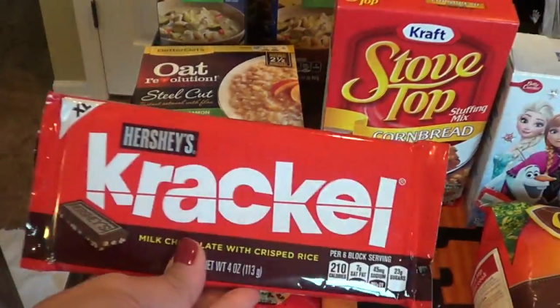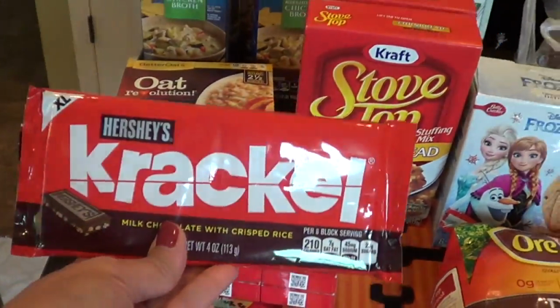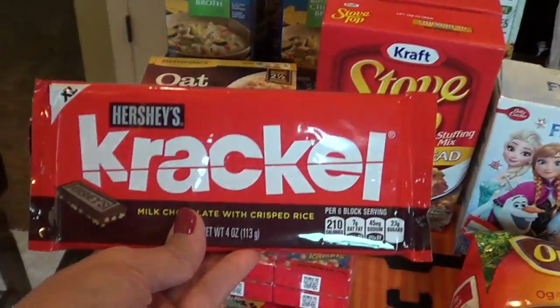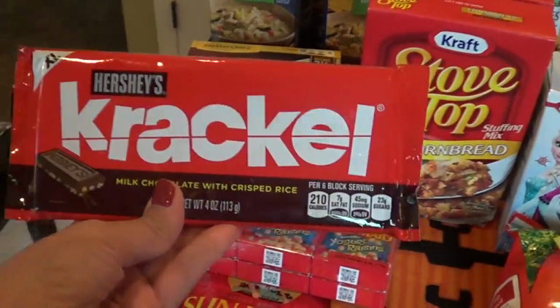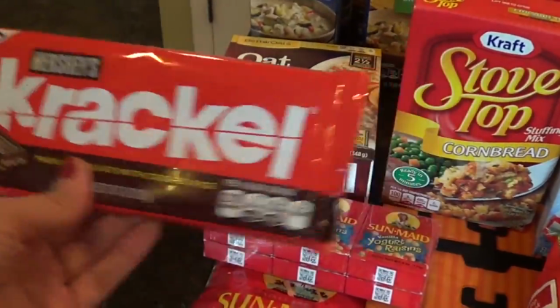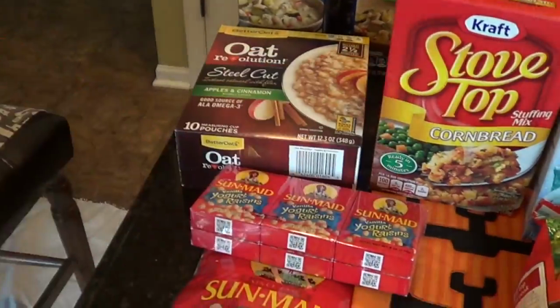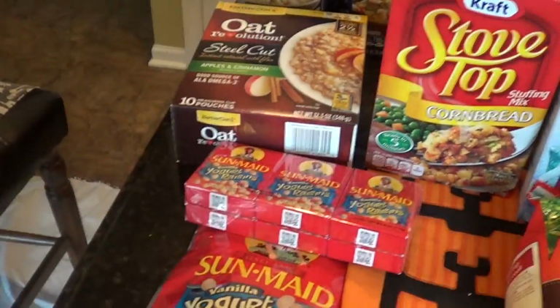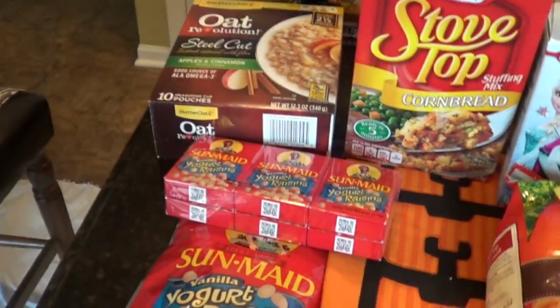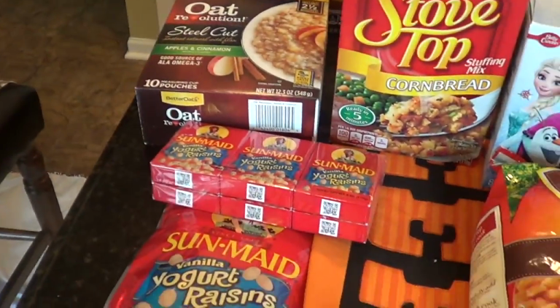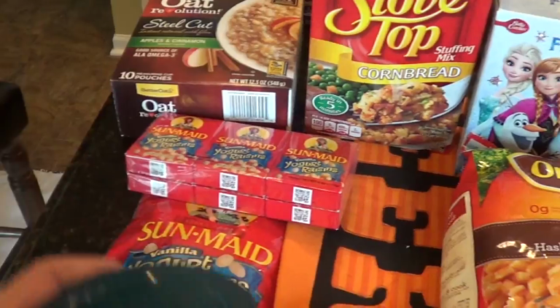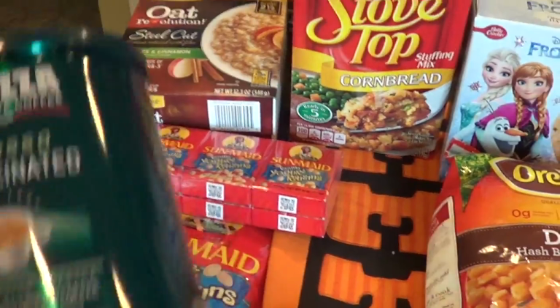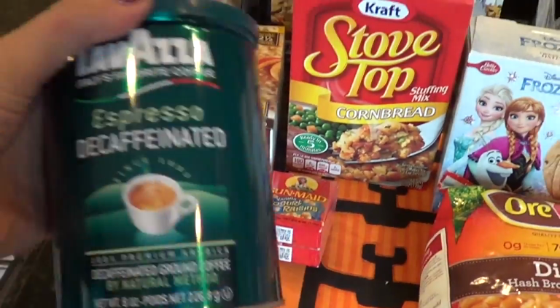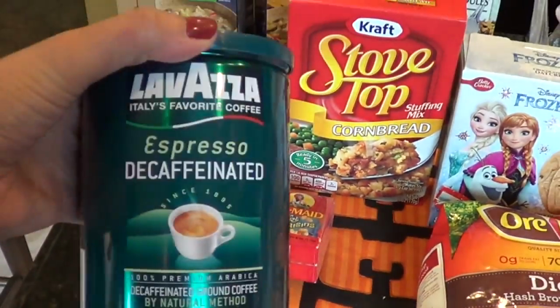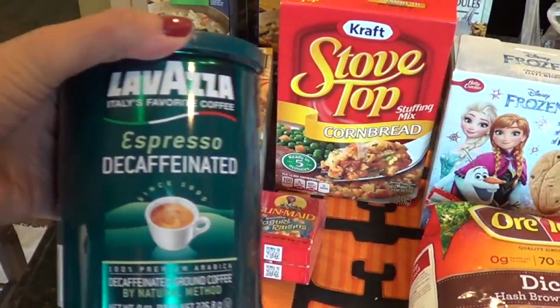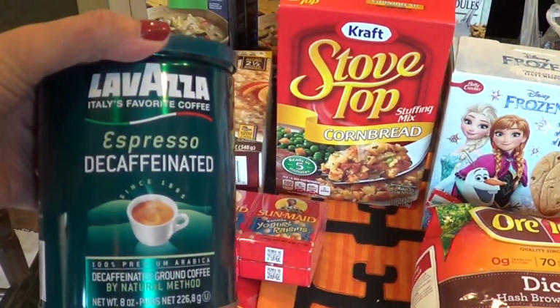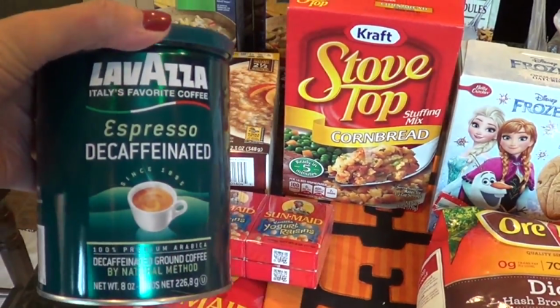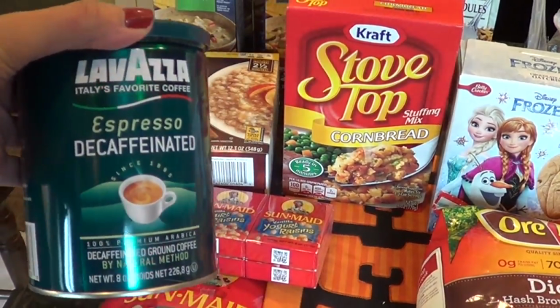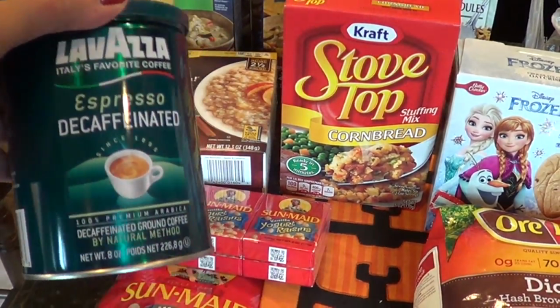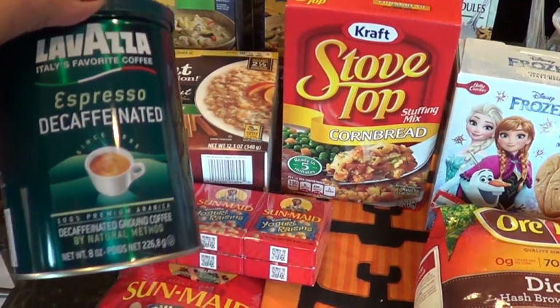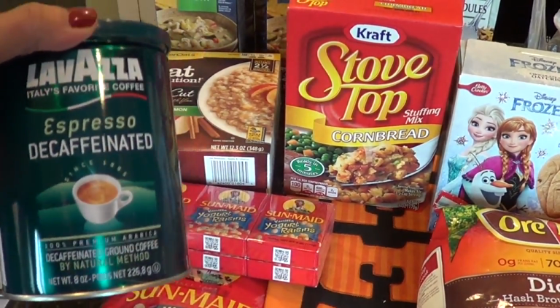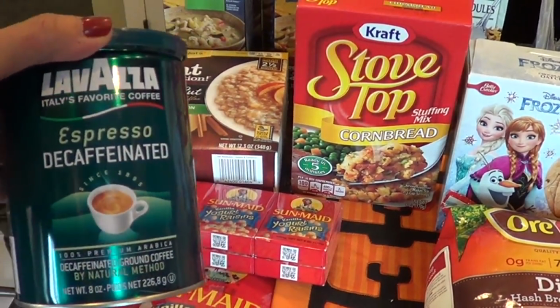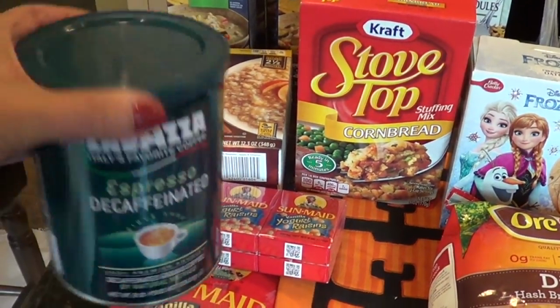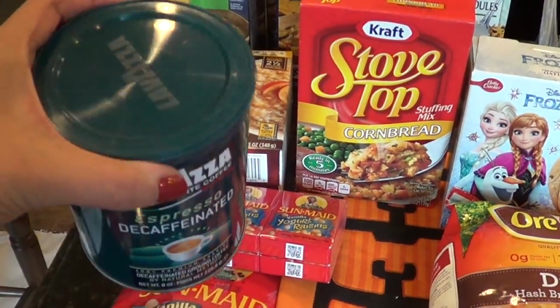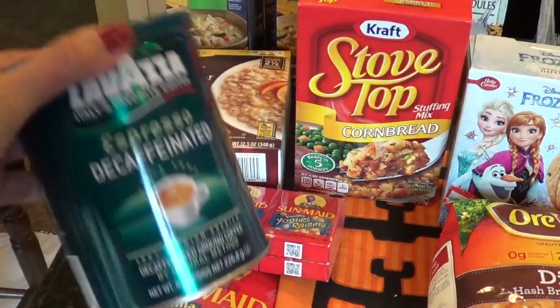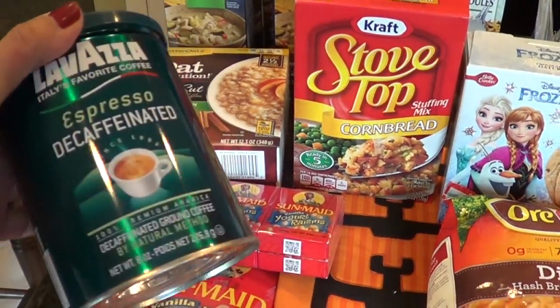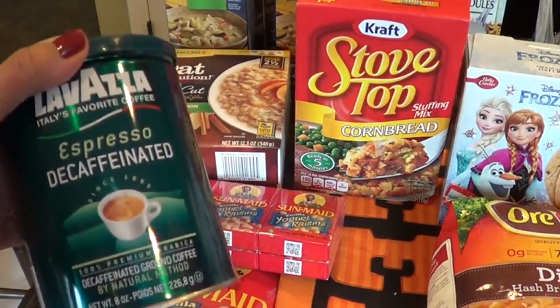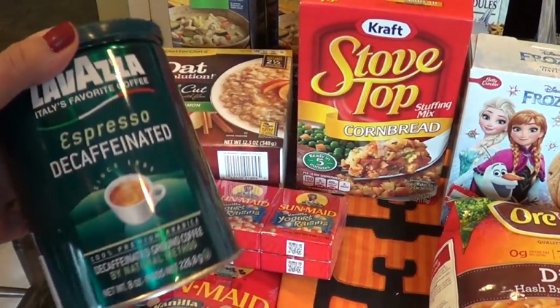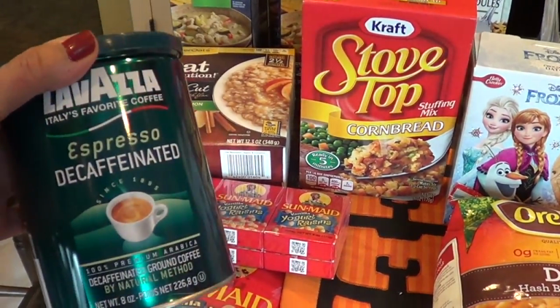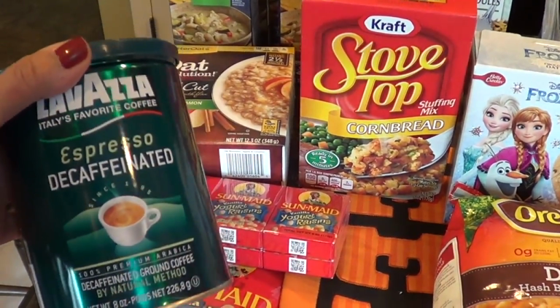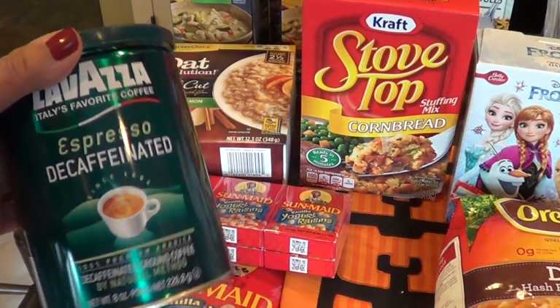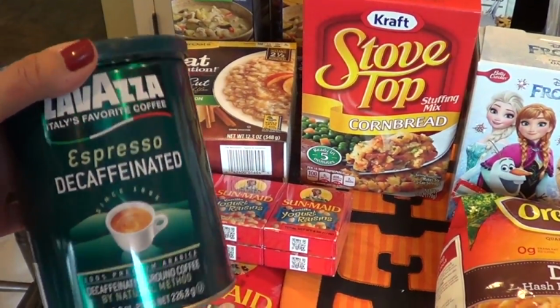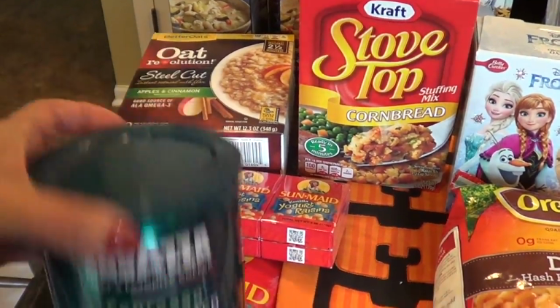We got a crackle bar for mama. We got mama some Lavazza decaf. Love this stuff, especially in the French press. It's amazing.